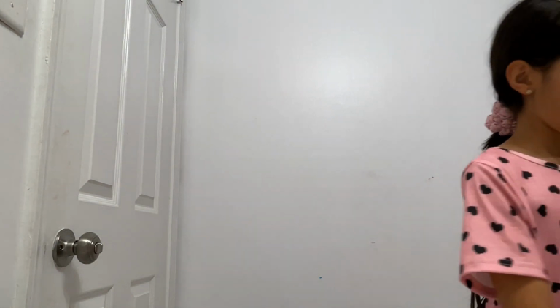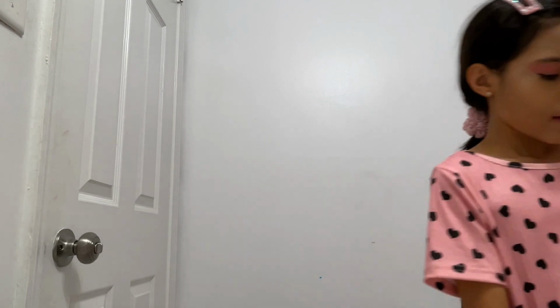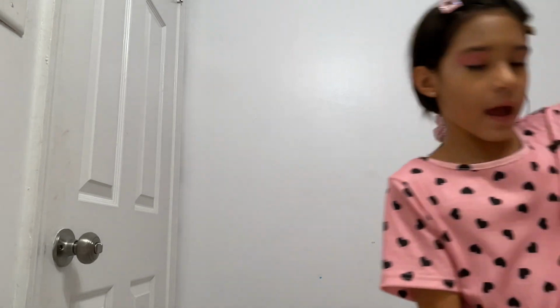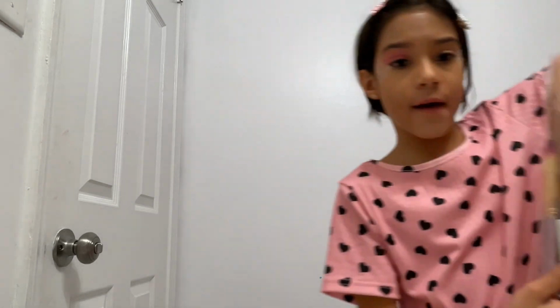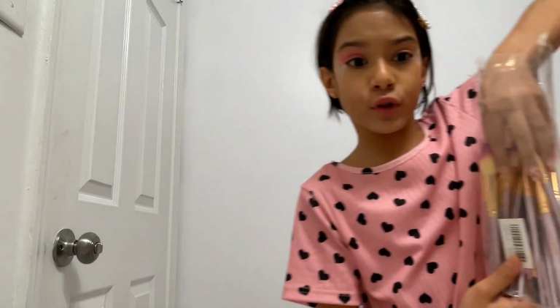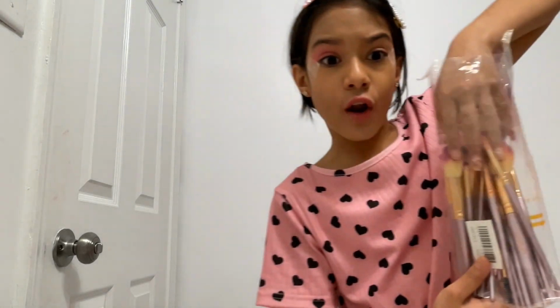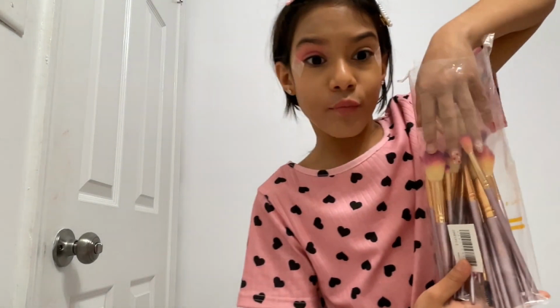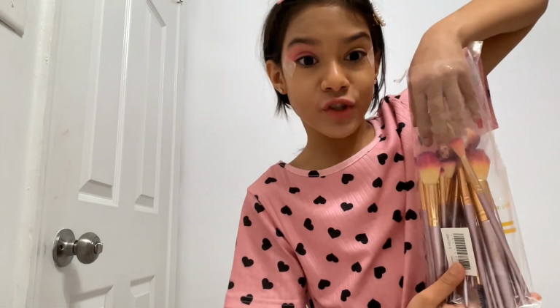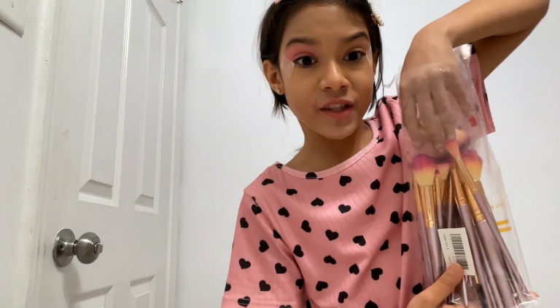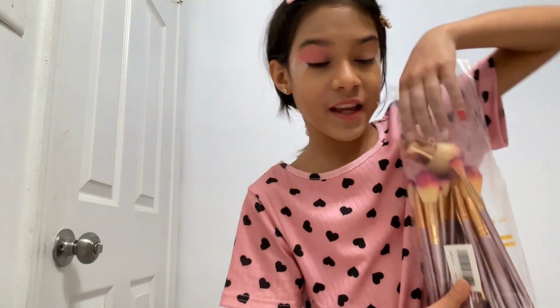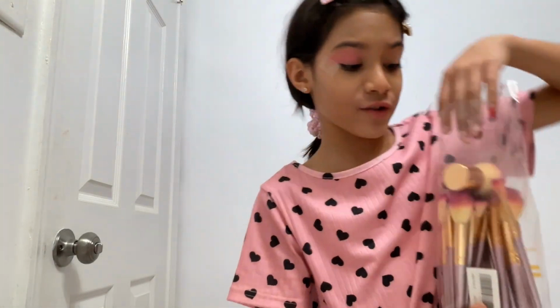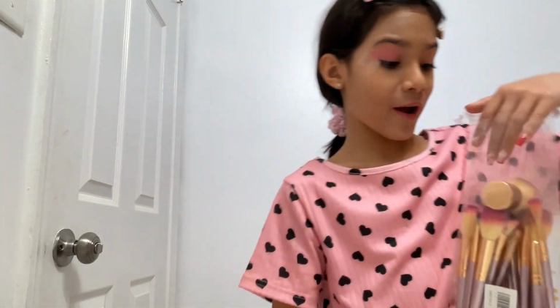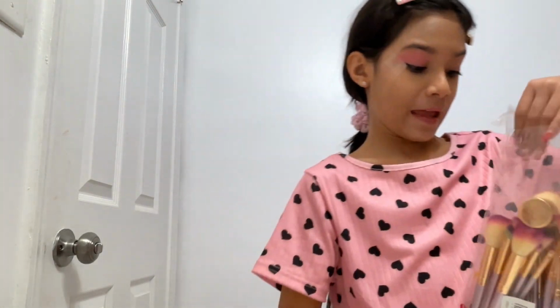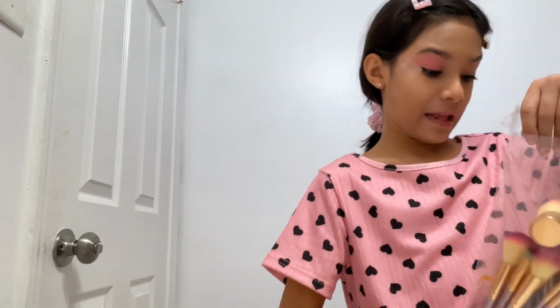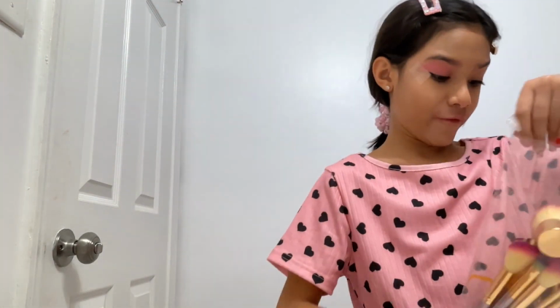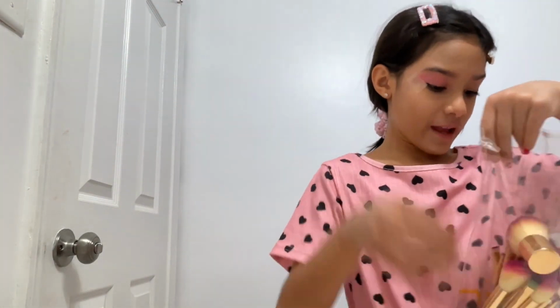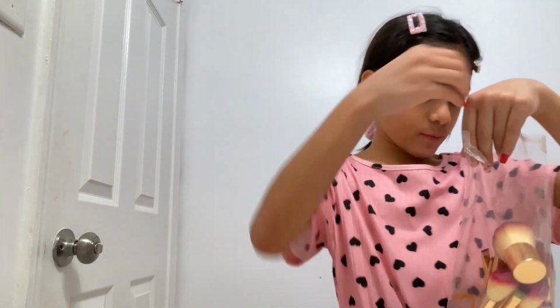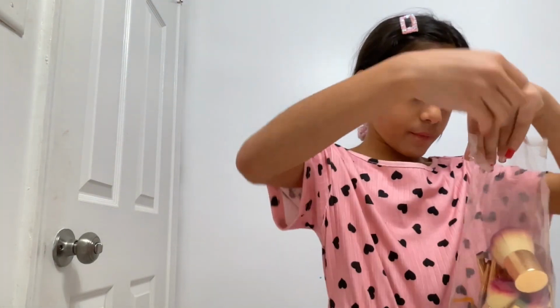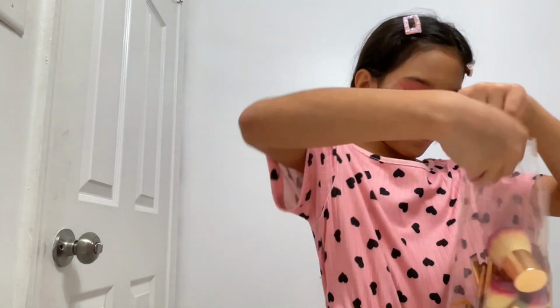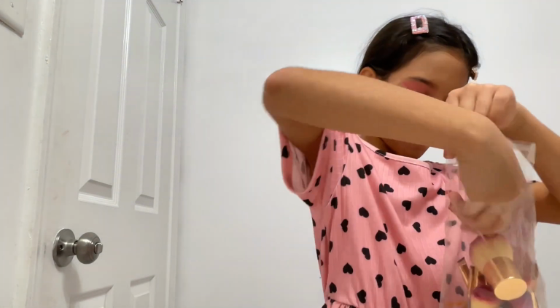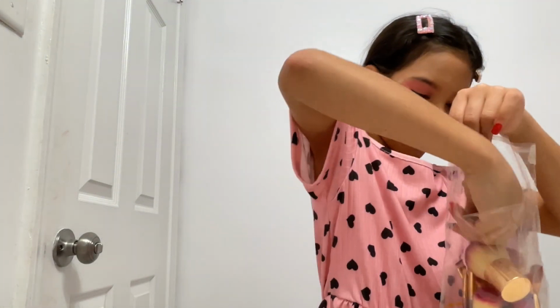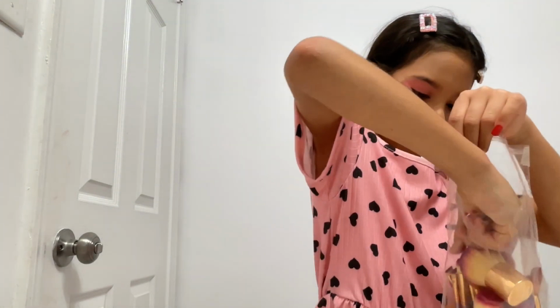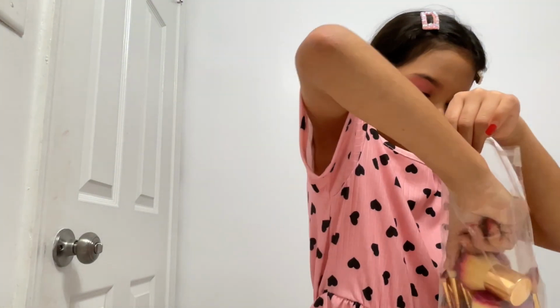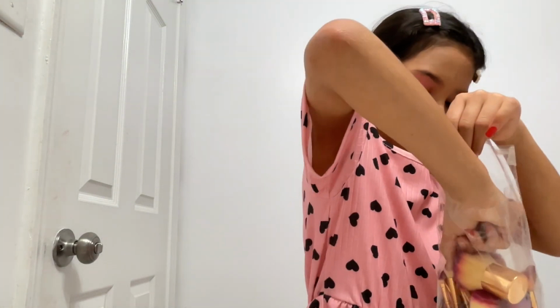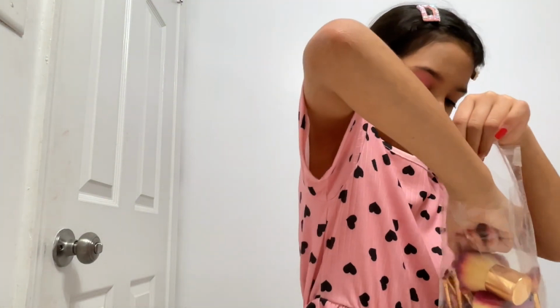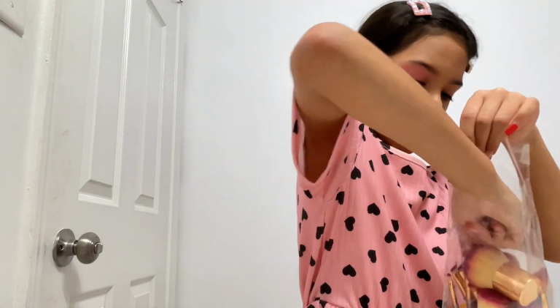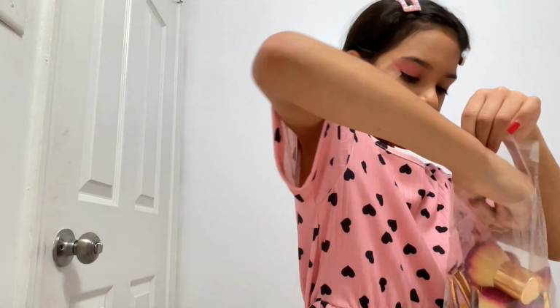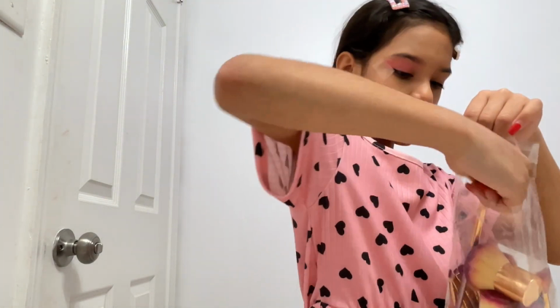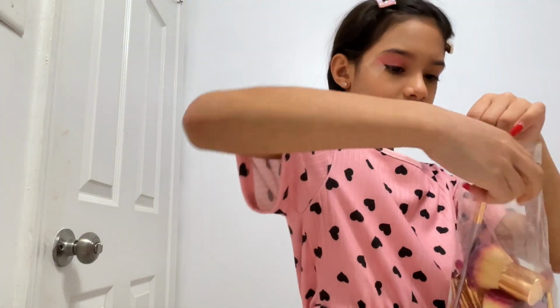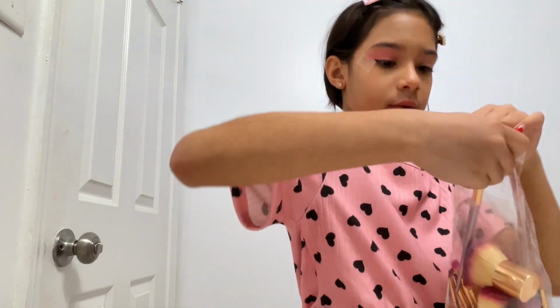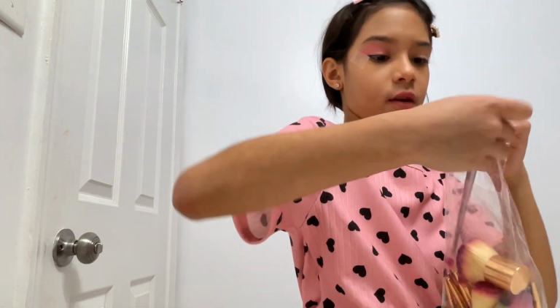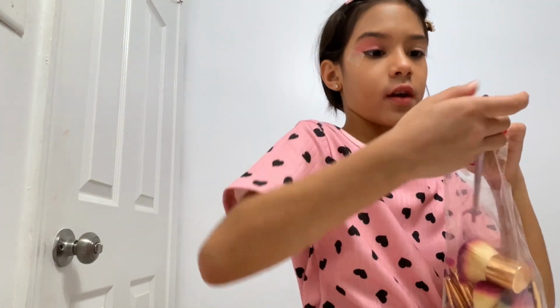I have a lot of brushes in here. I think this one can be good.